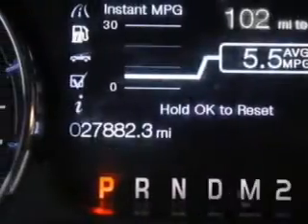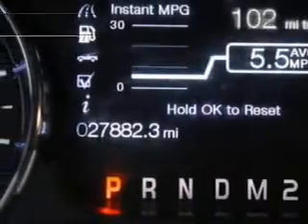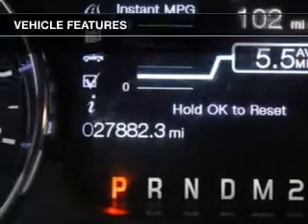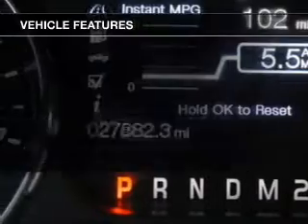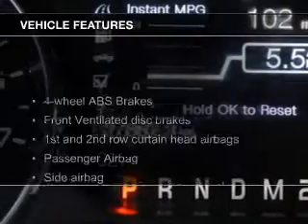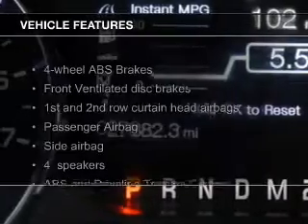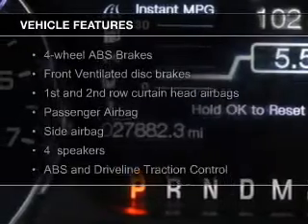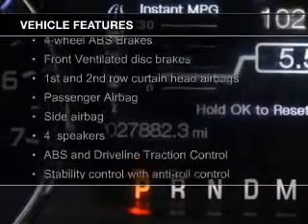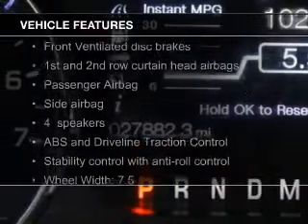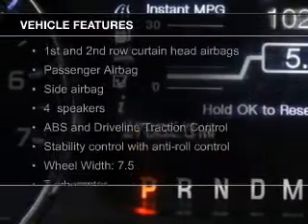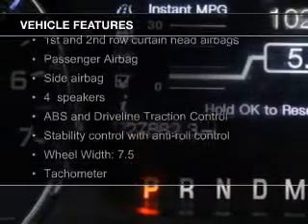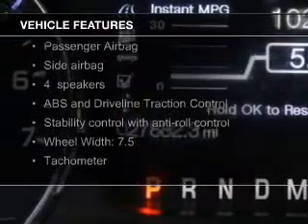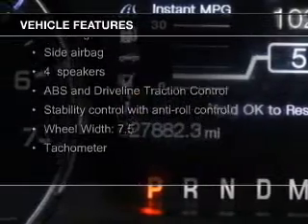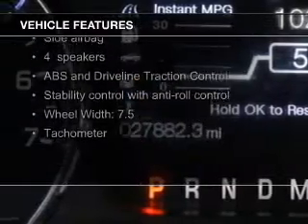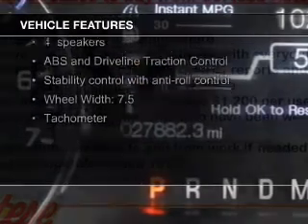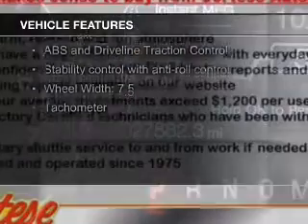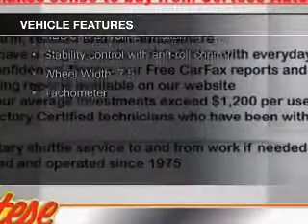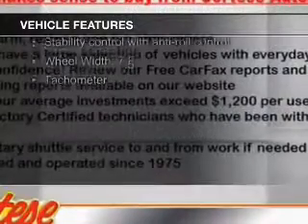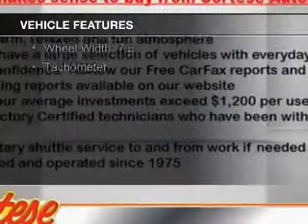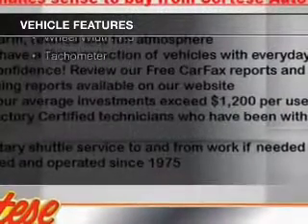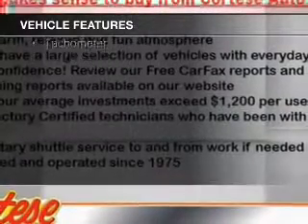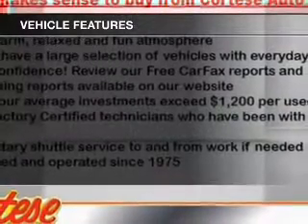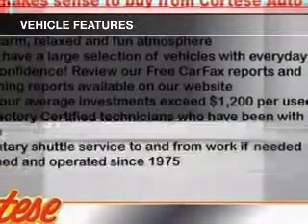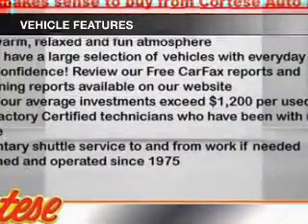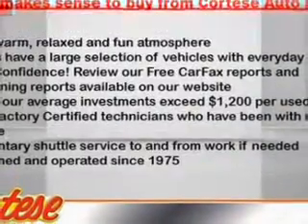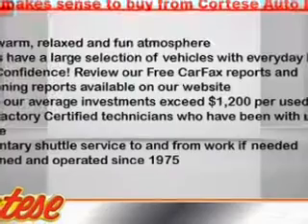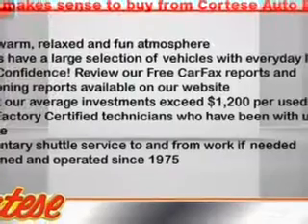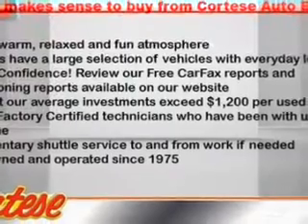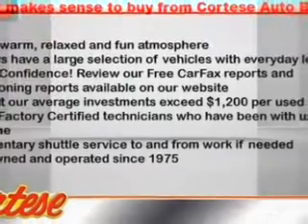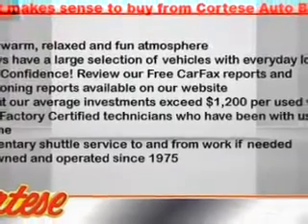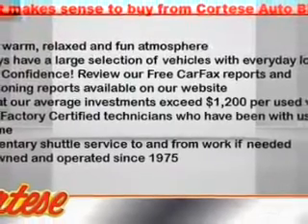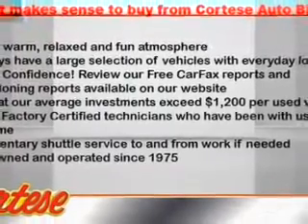The features include Sirius XM satellite radio, split rear seats, privacy glass, and power steering.